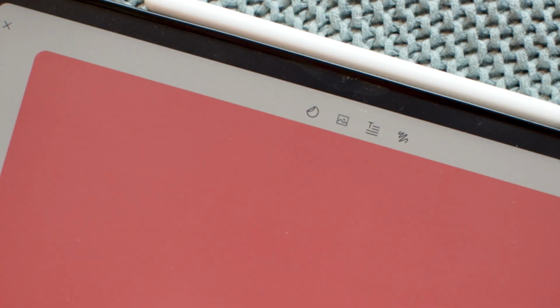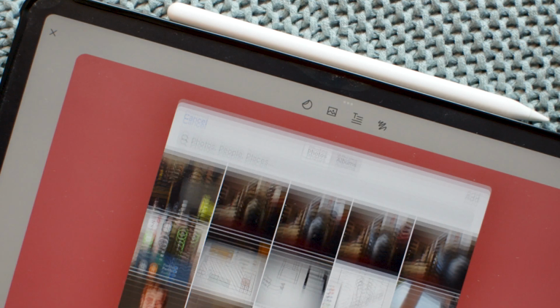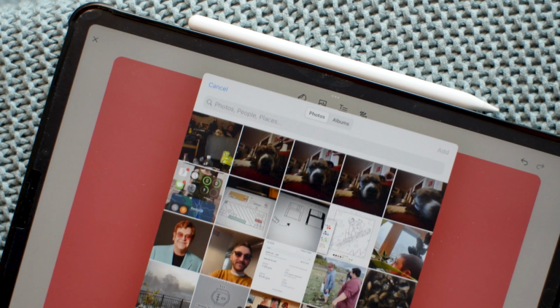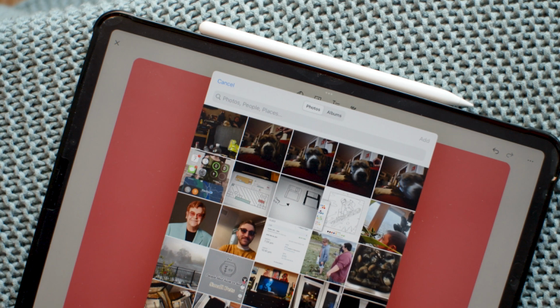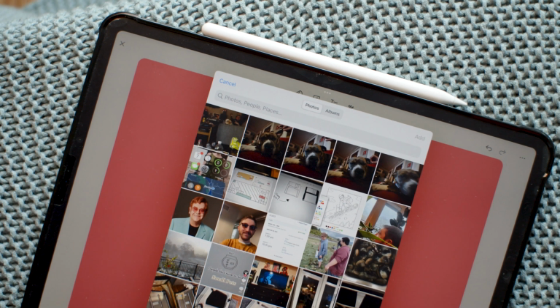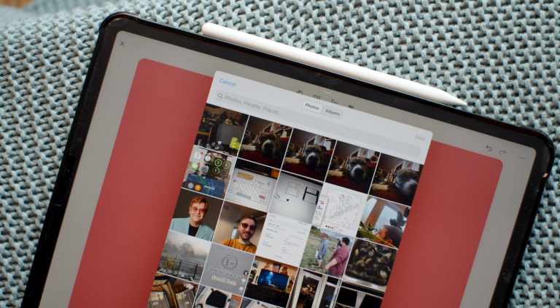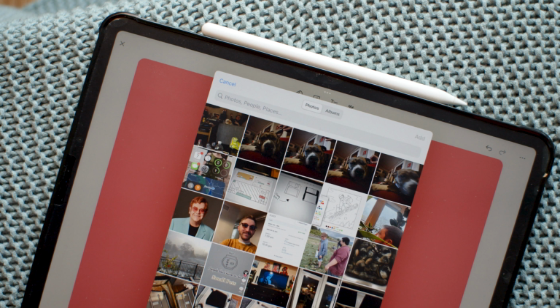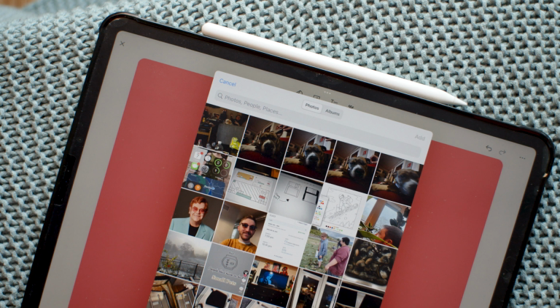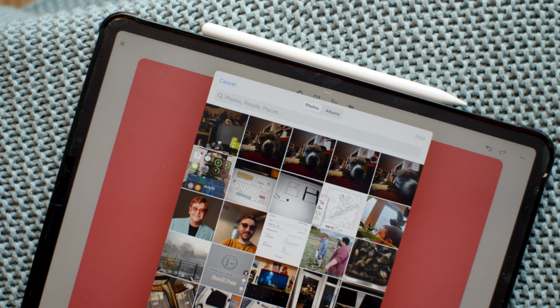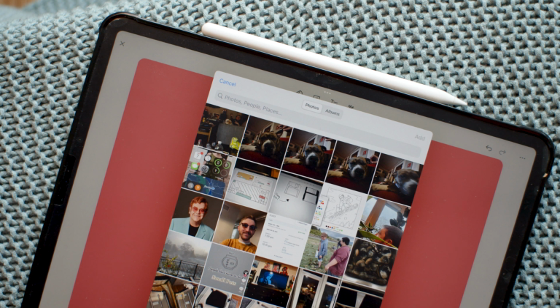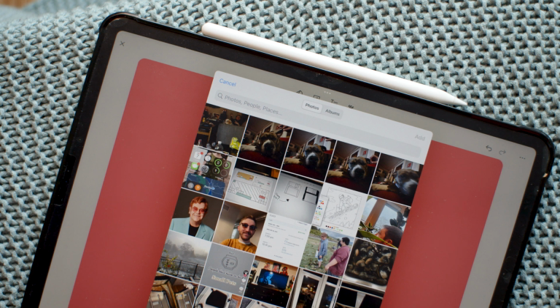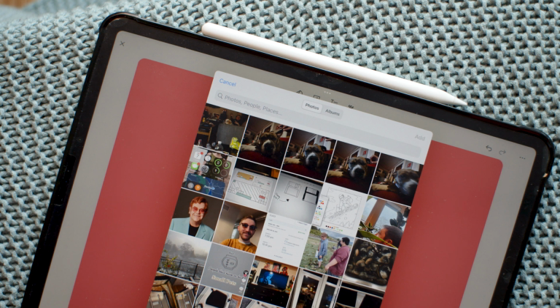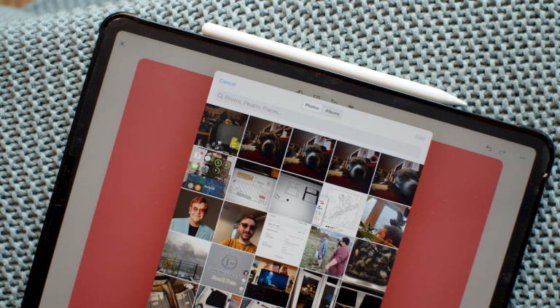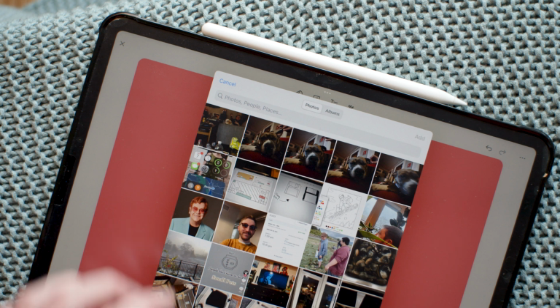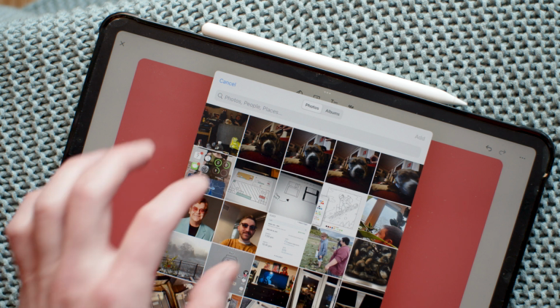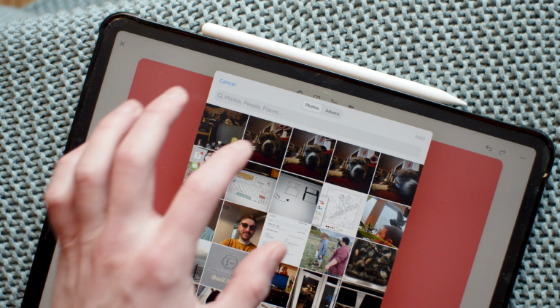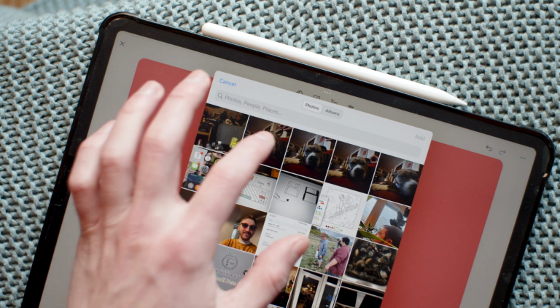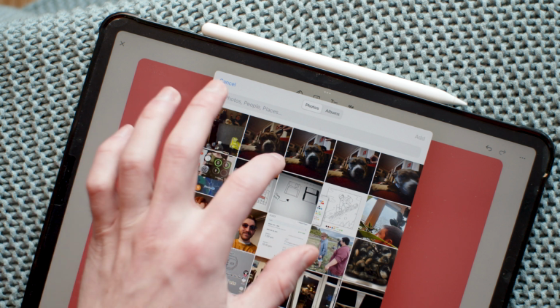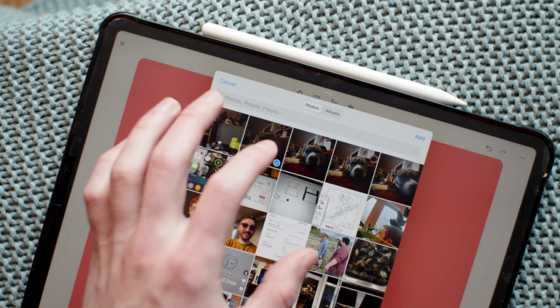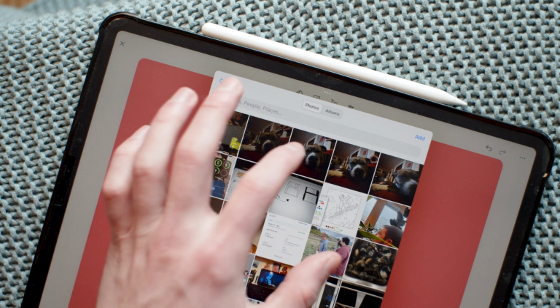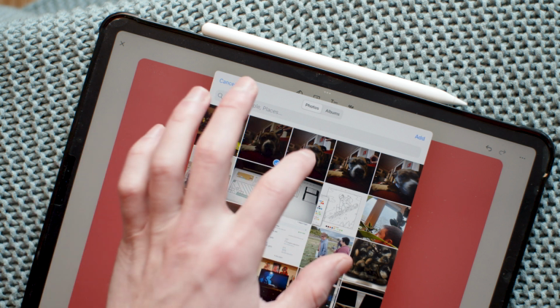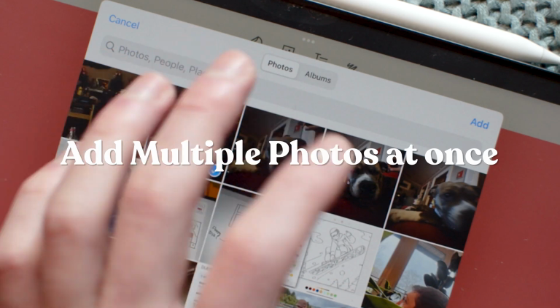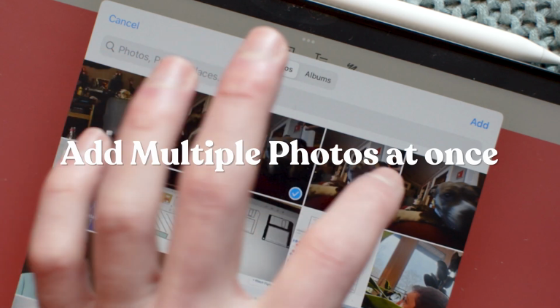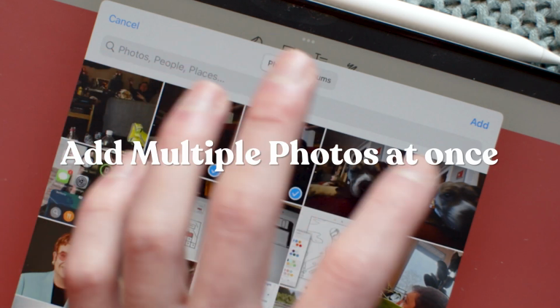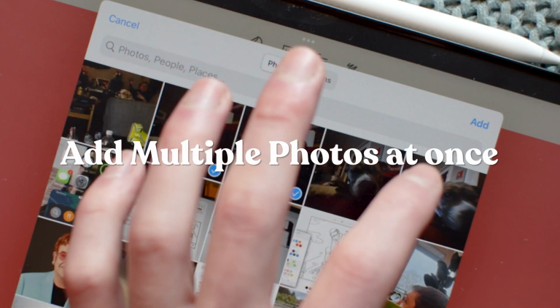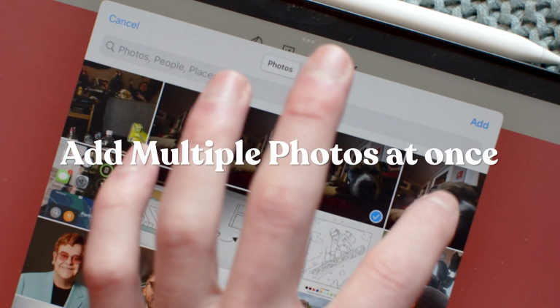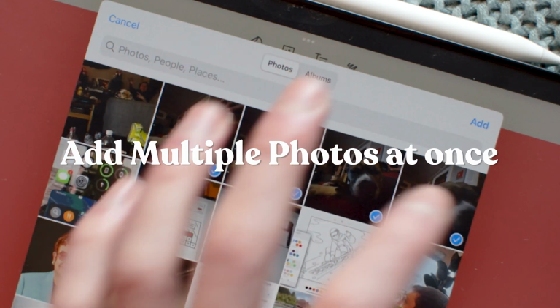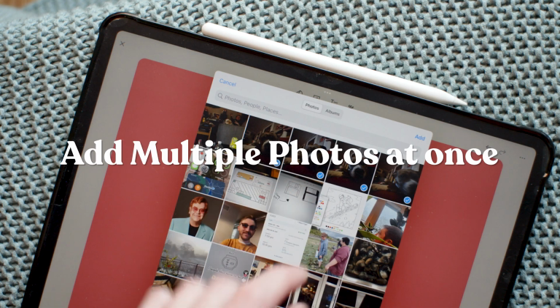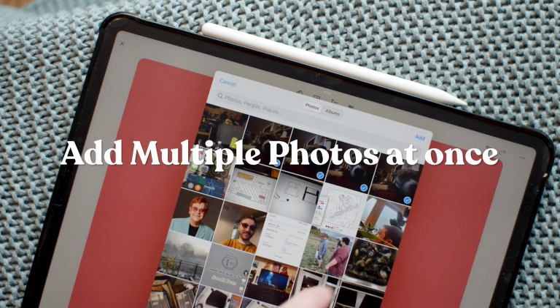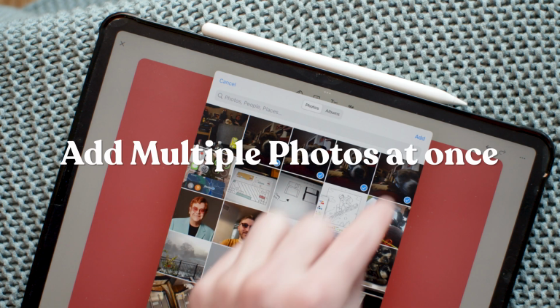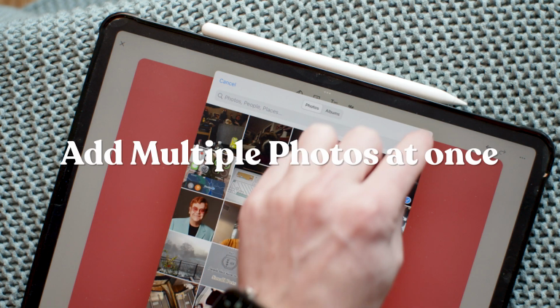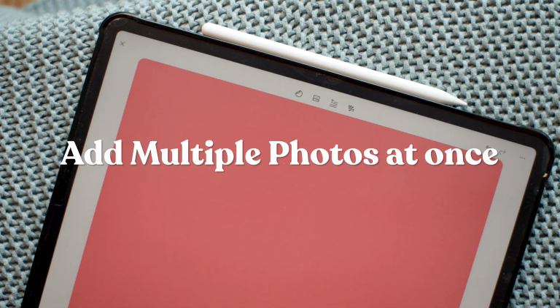What's this thing? That's for photo imports. Now you can add multiple photos at once.